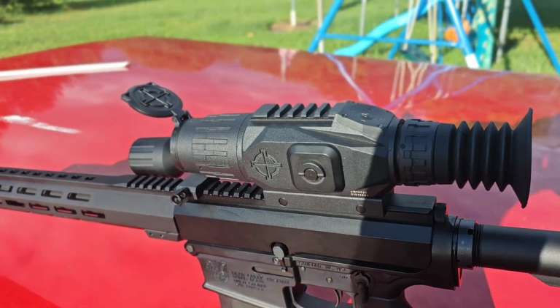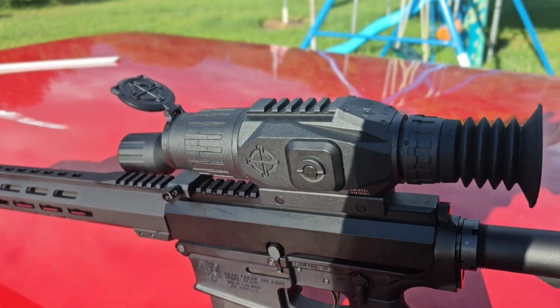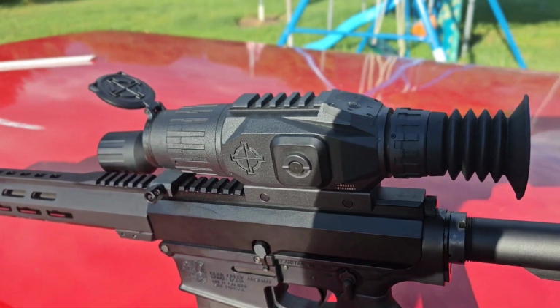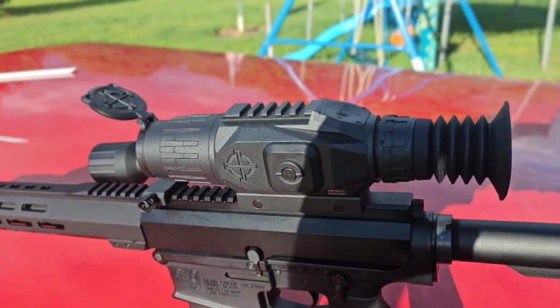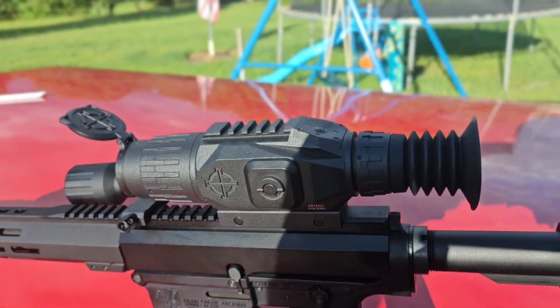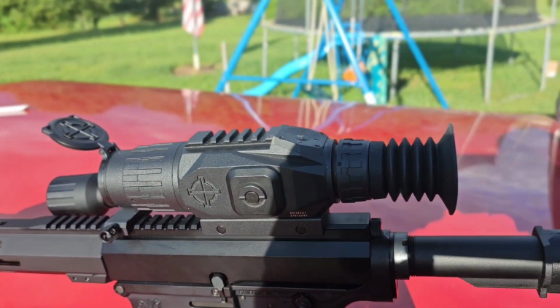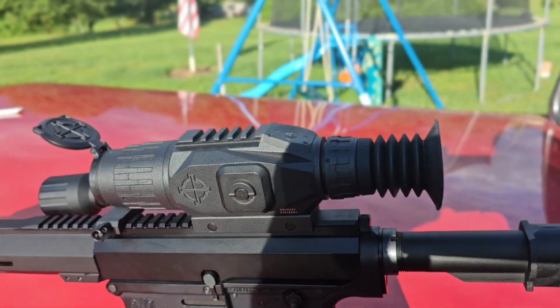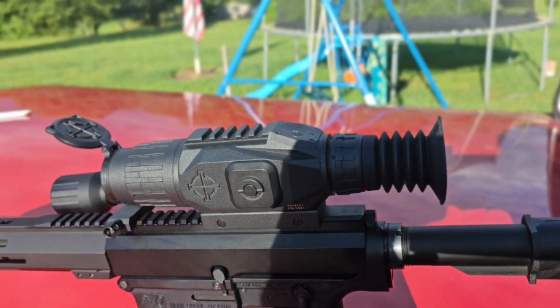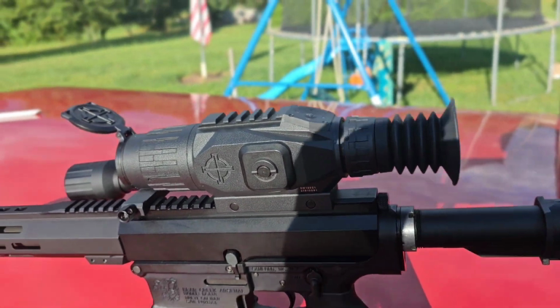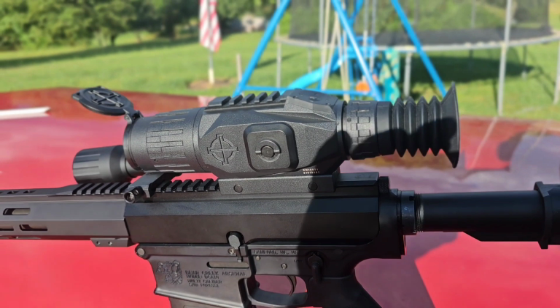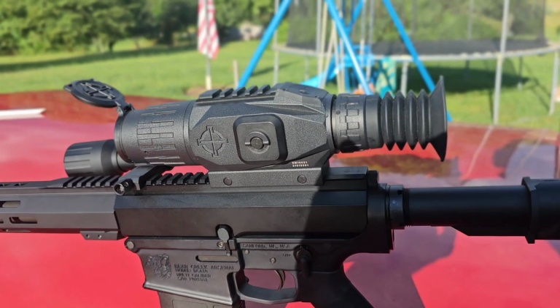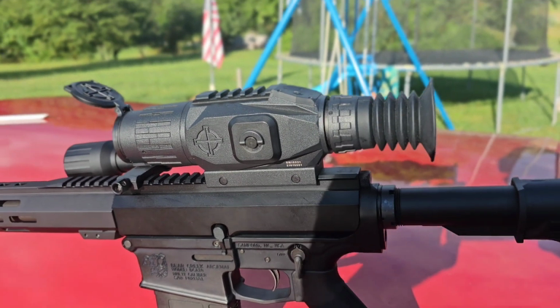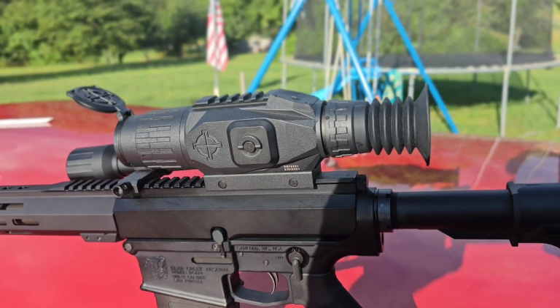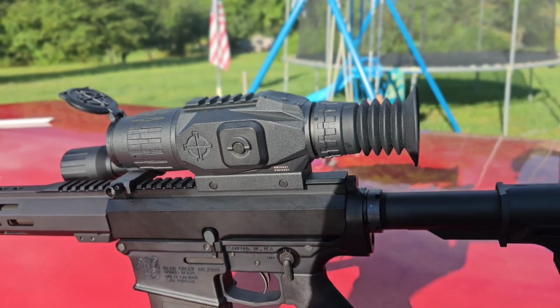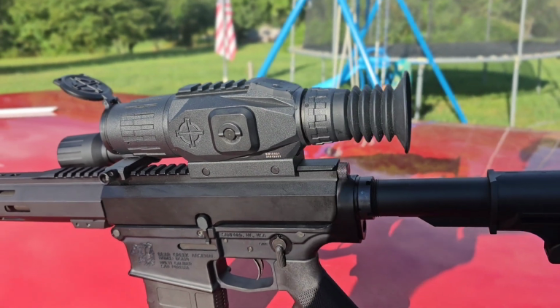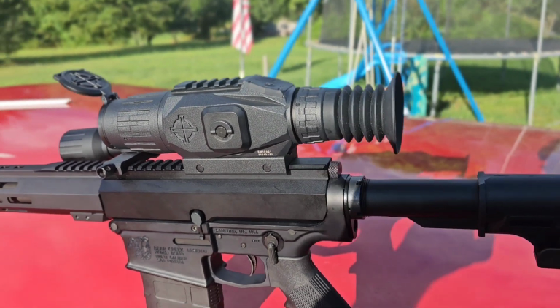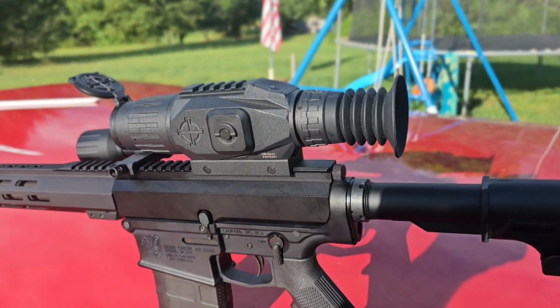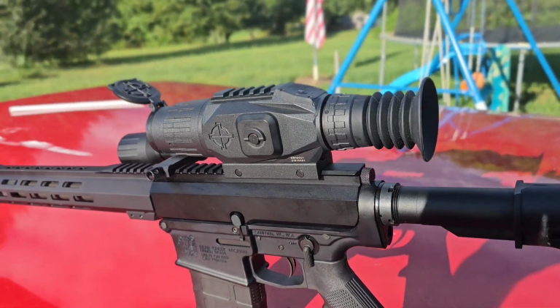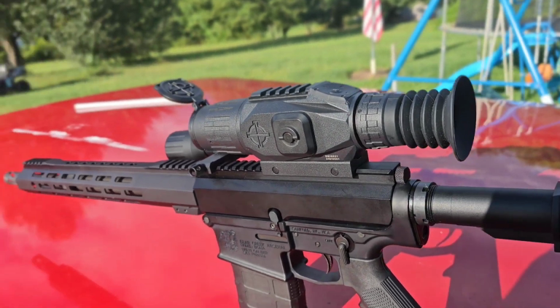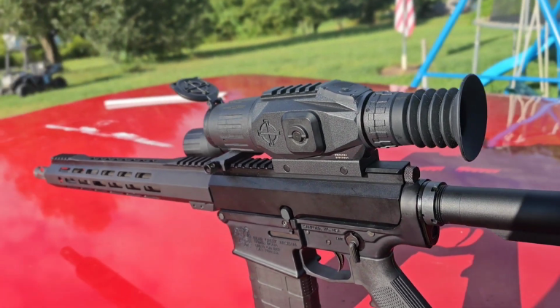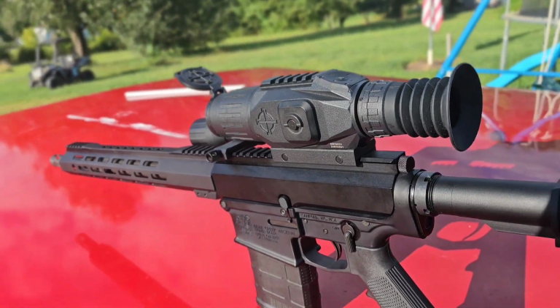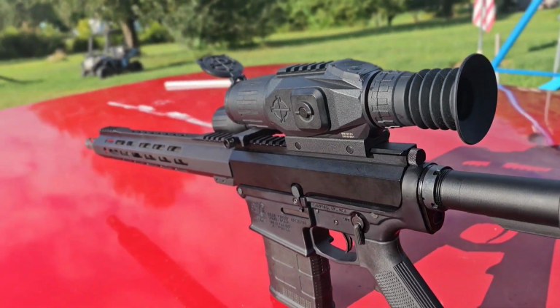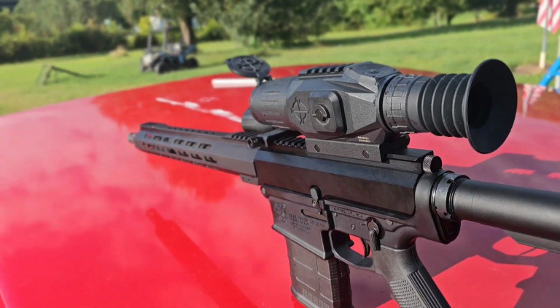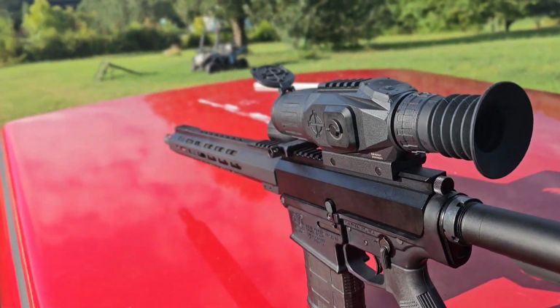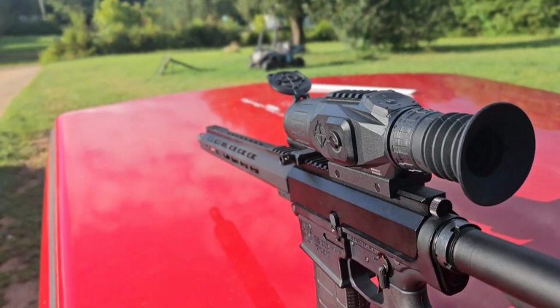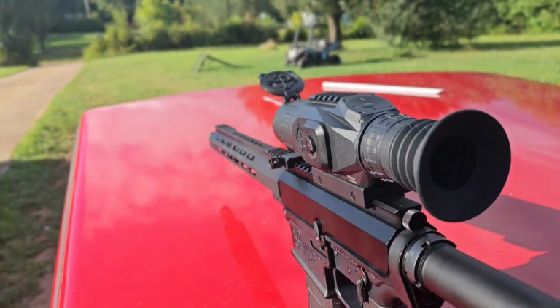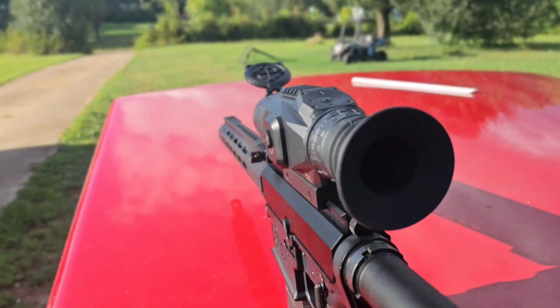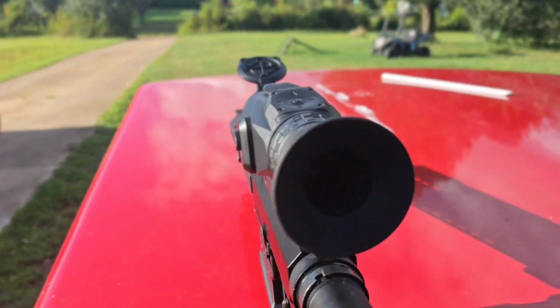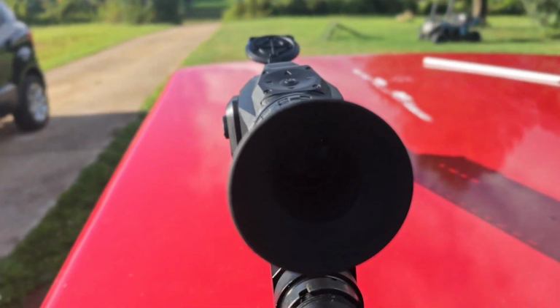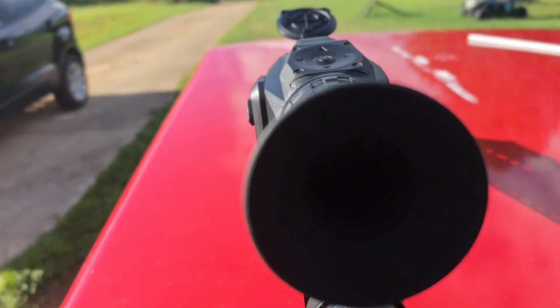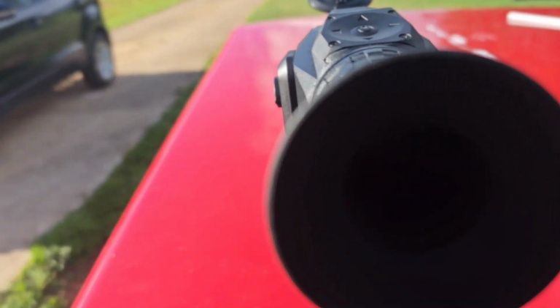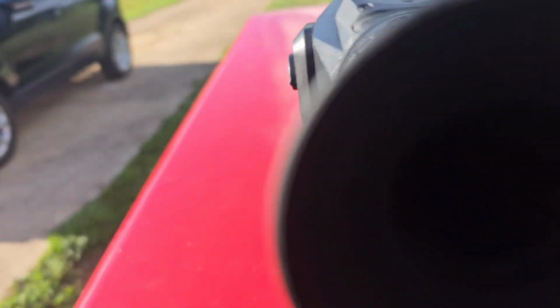Okay, this is a Sightmark 2x16x28 that shoots in 1080p. Let's take a look inside of it.